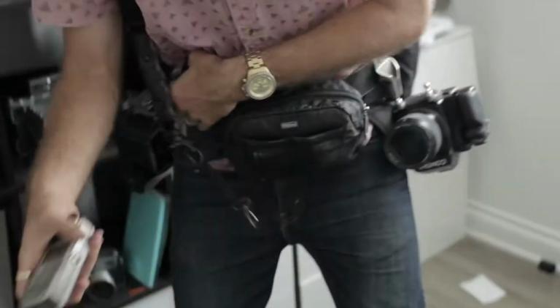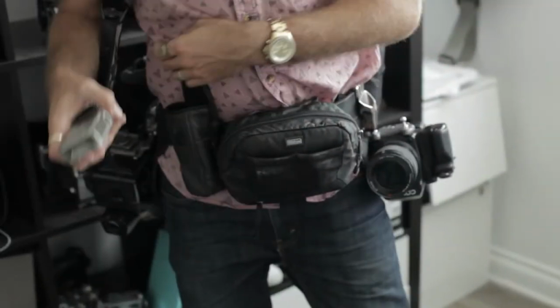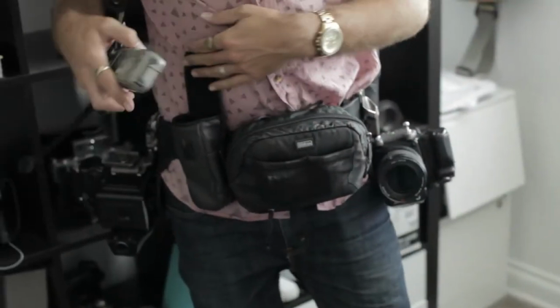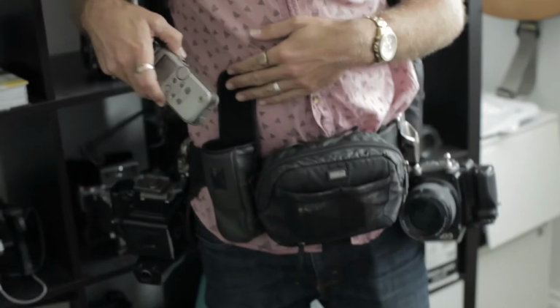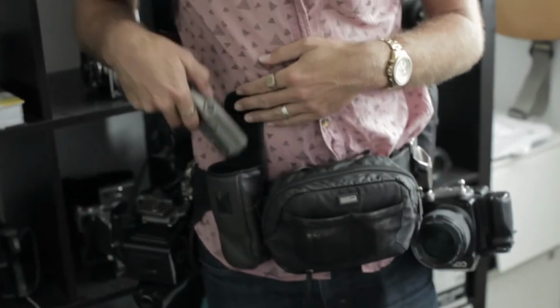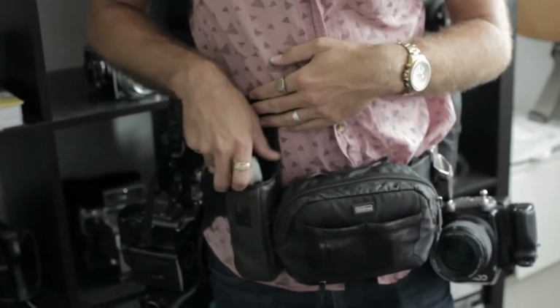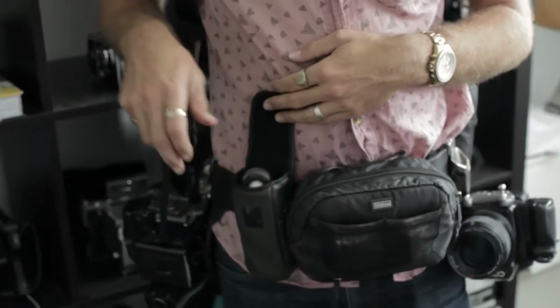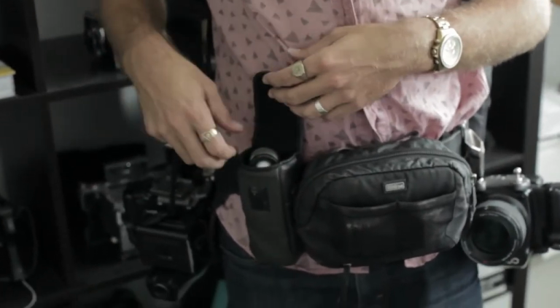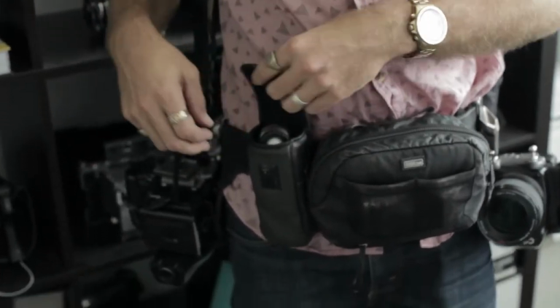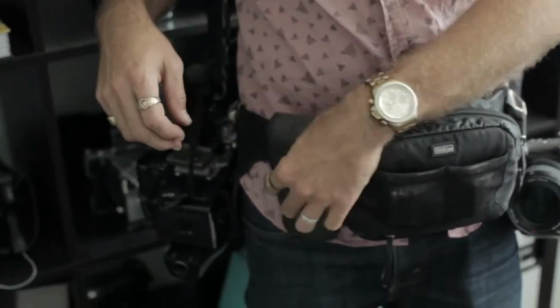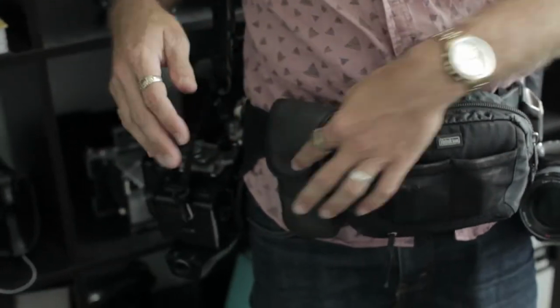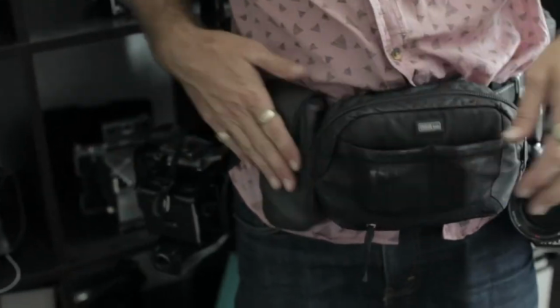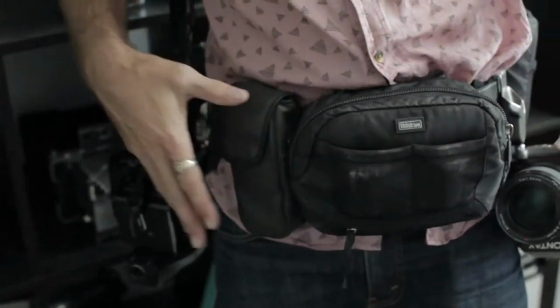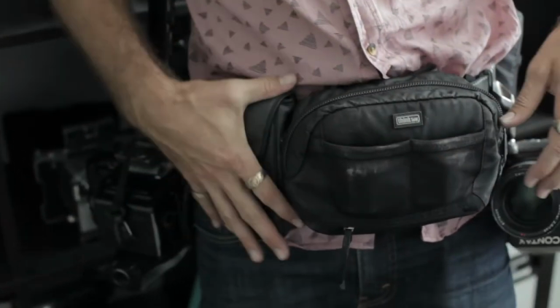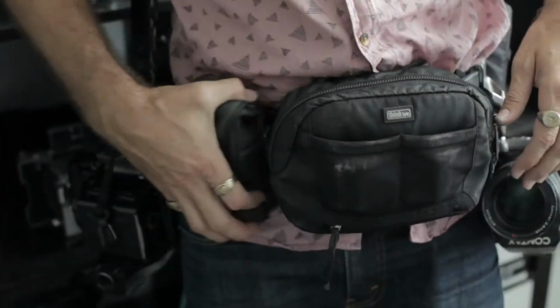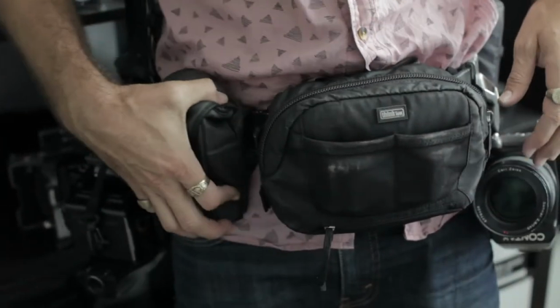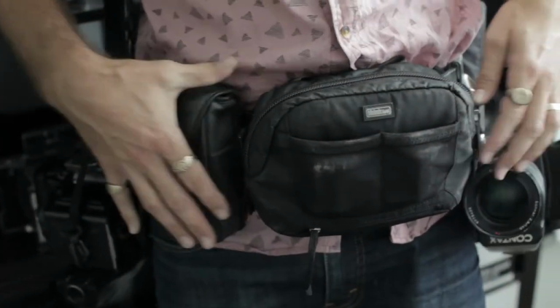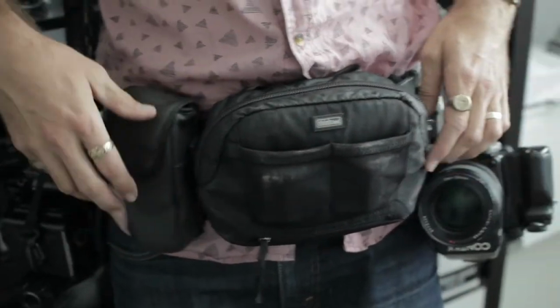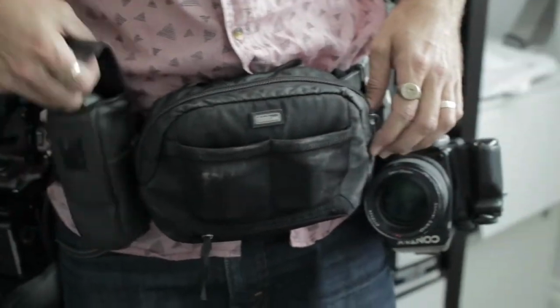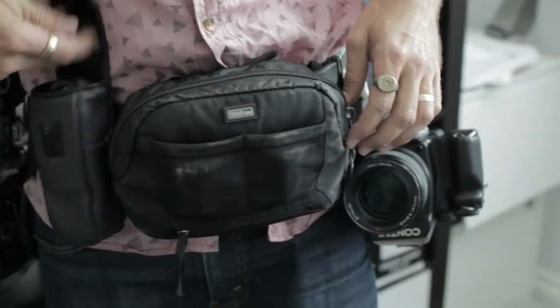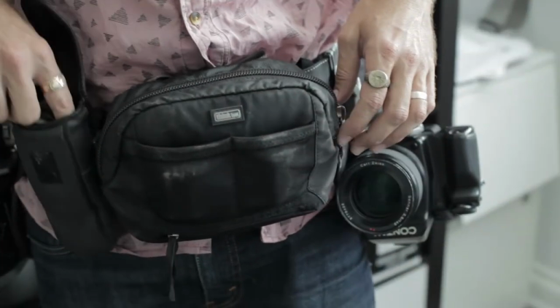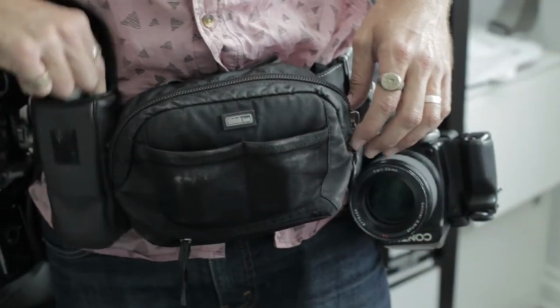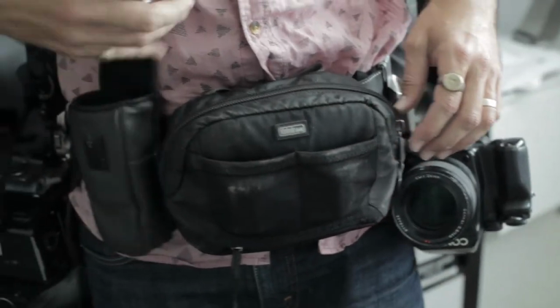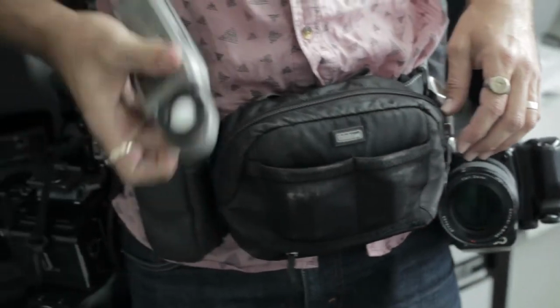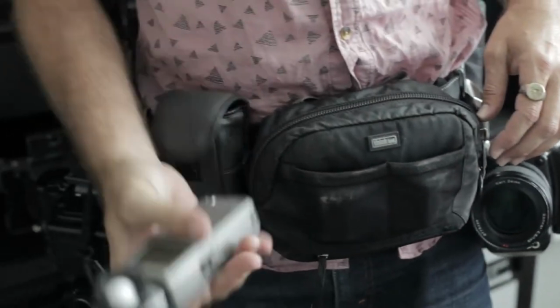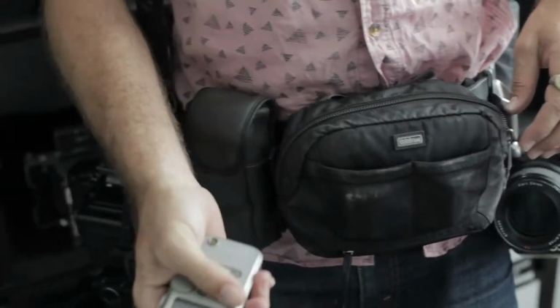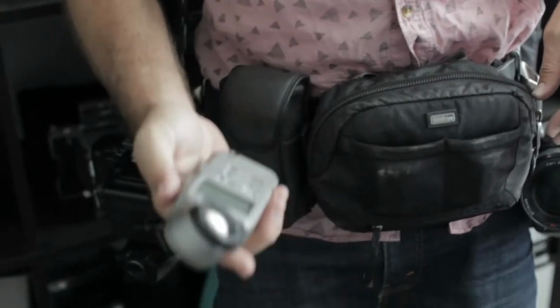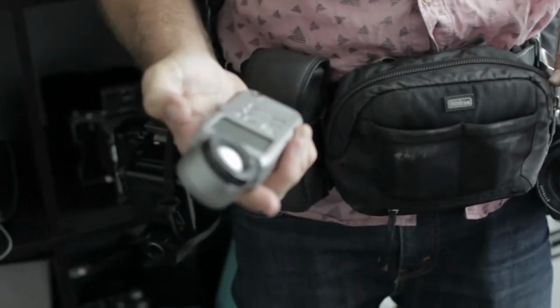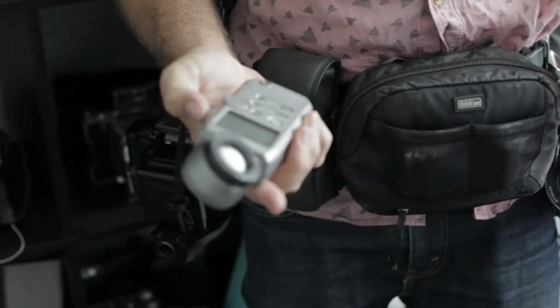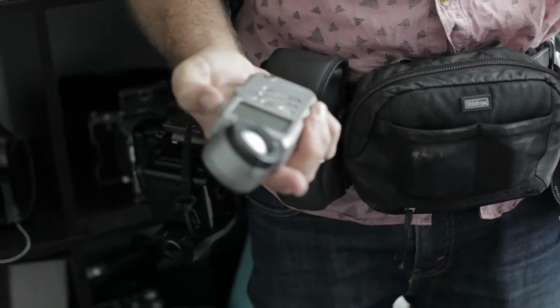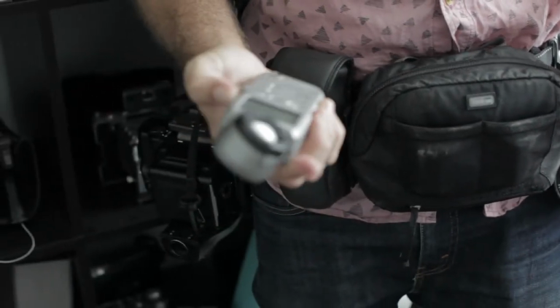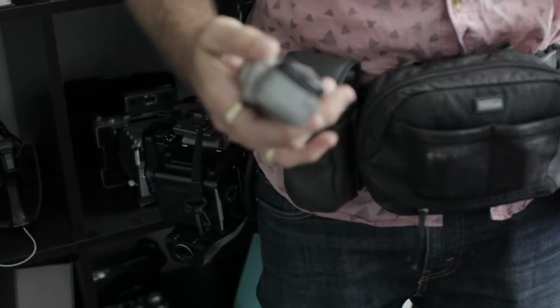My light meter goes in here — that's the little pouch that comes with it. So it's just easy to grab whenever I need it.